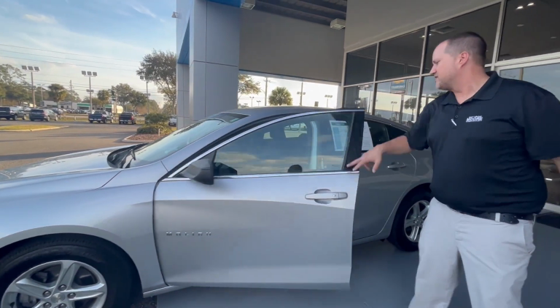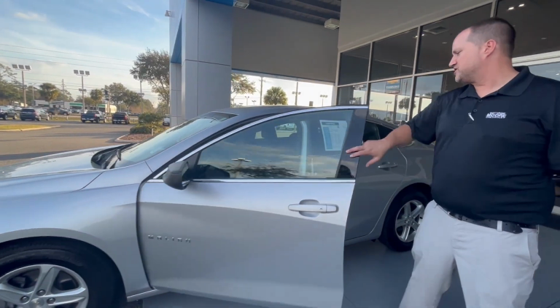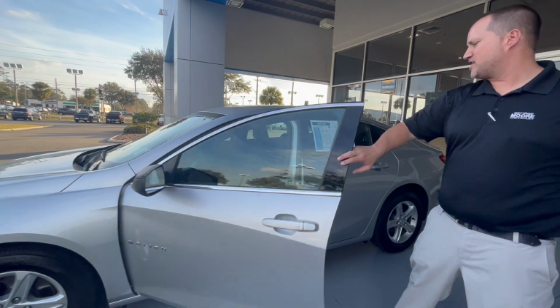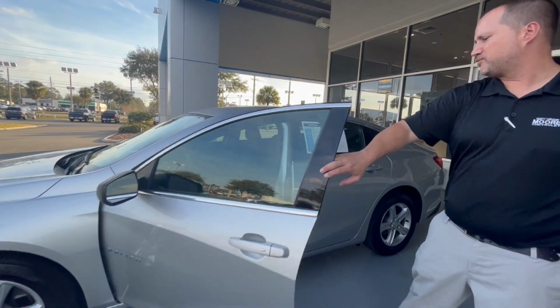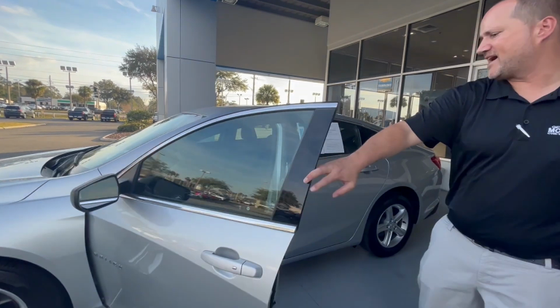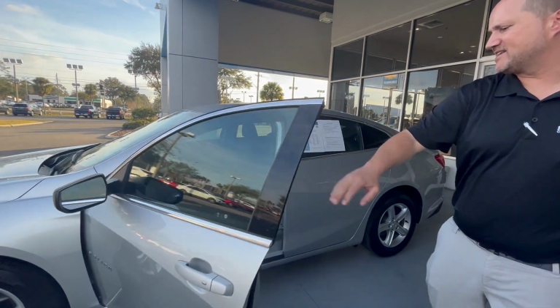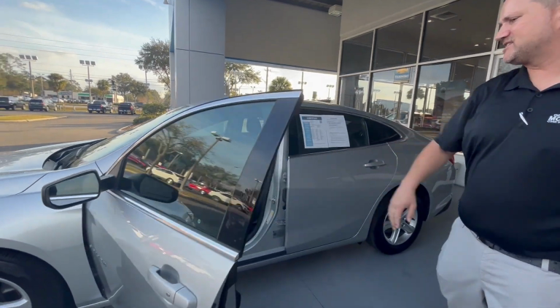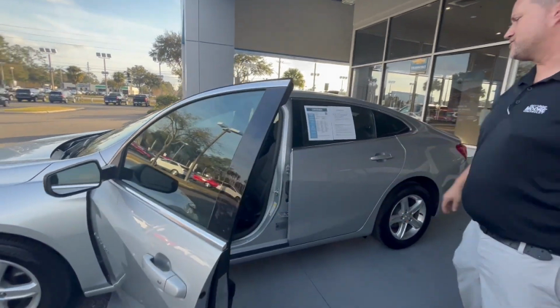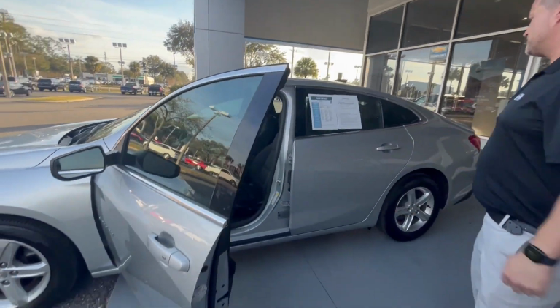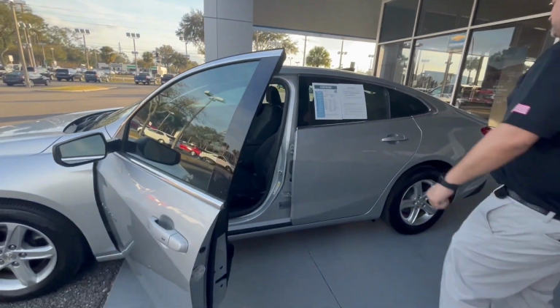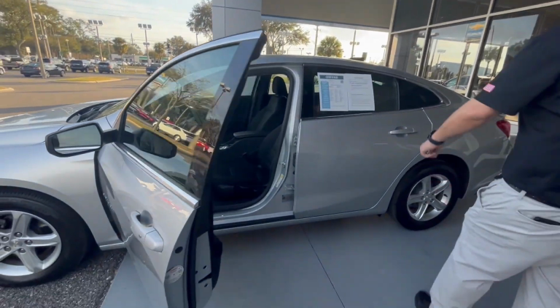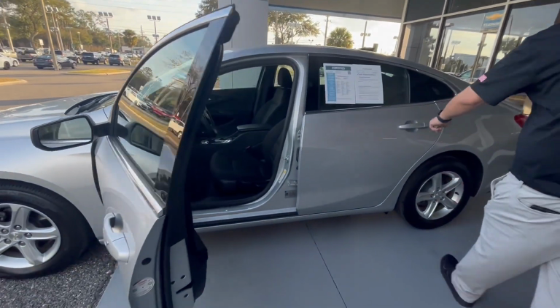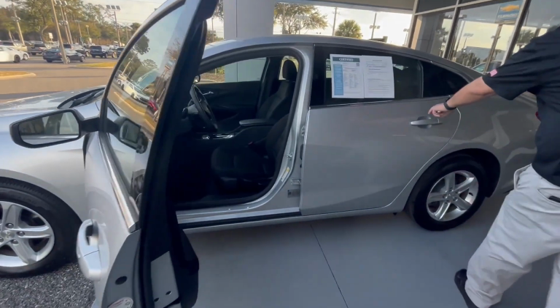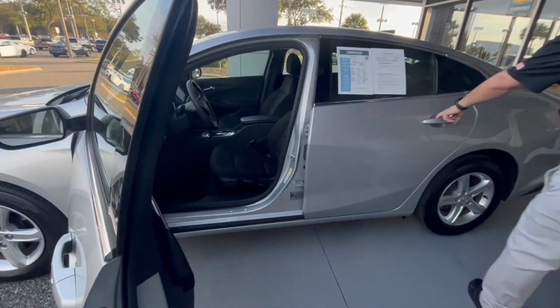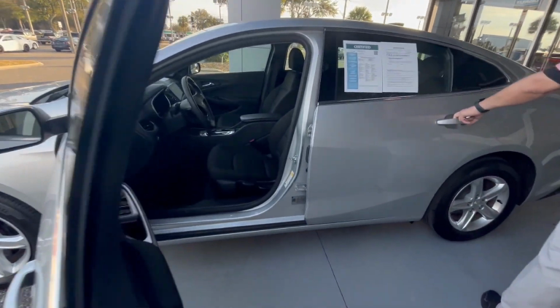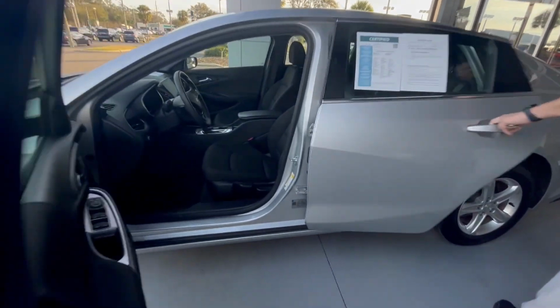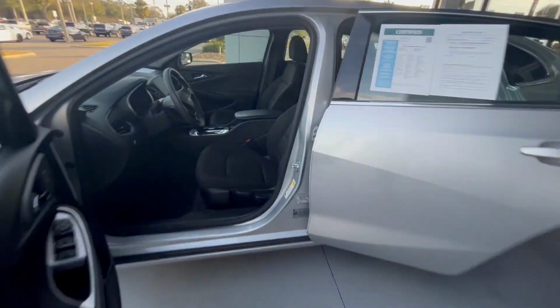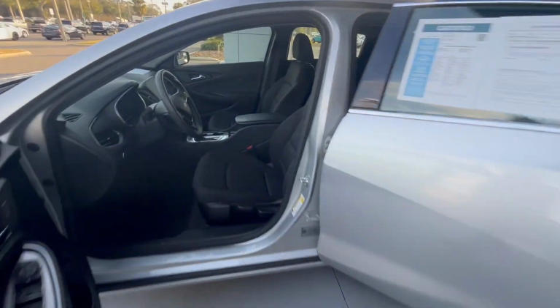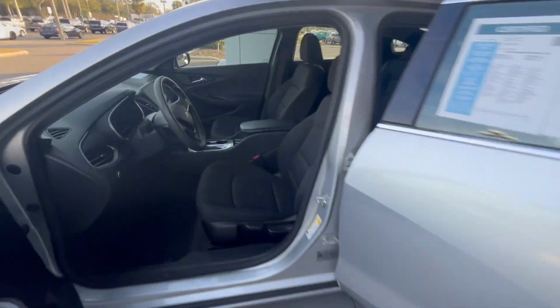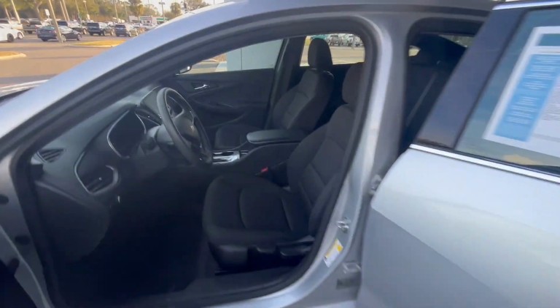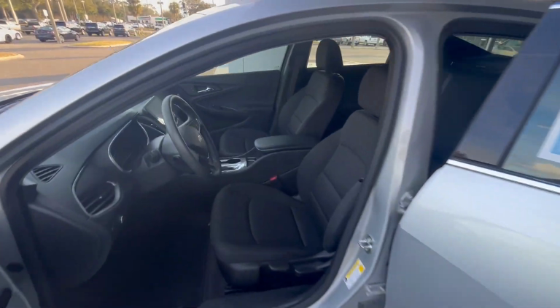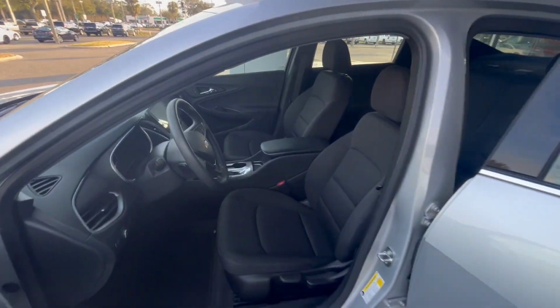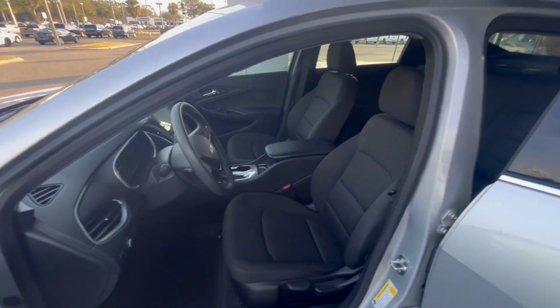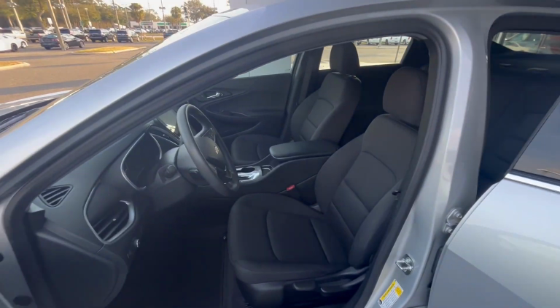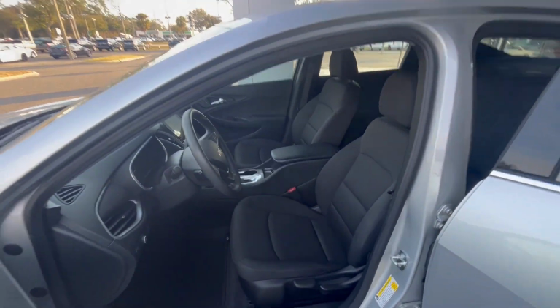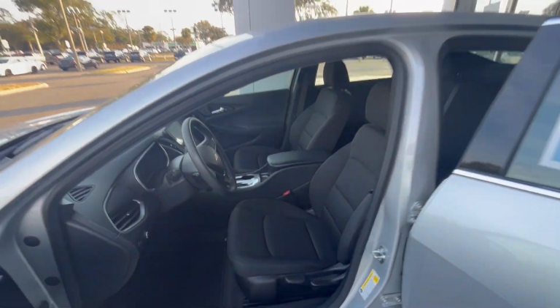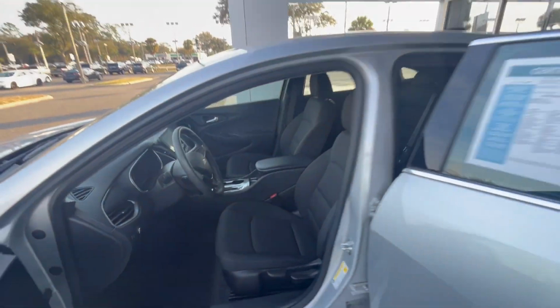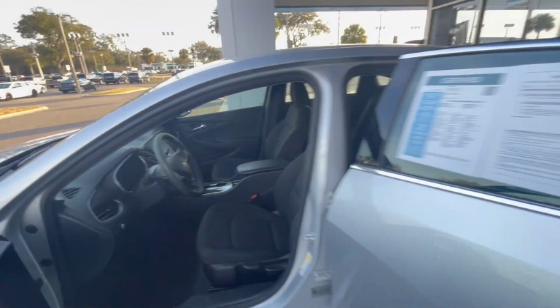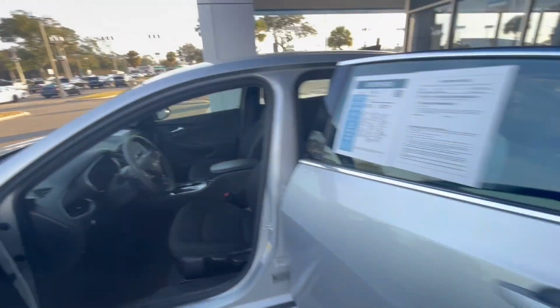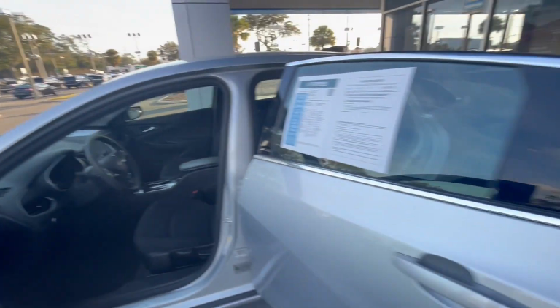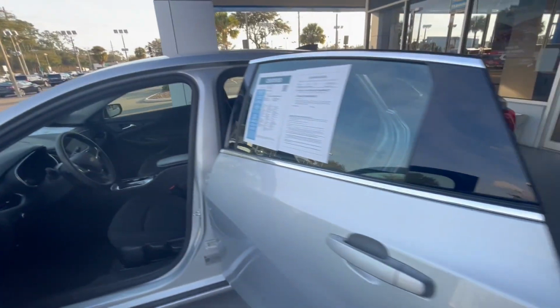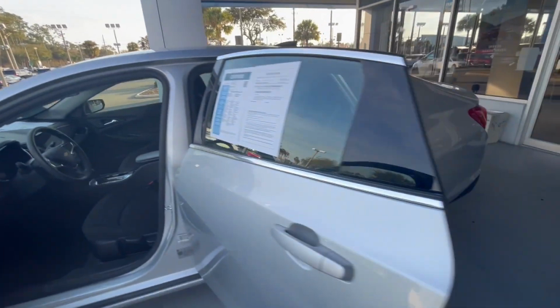Jet black interior. It's got the biggest screen you can get in a Malibu.